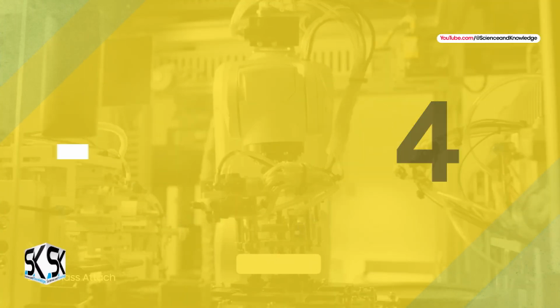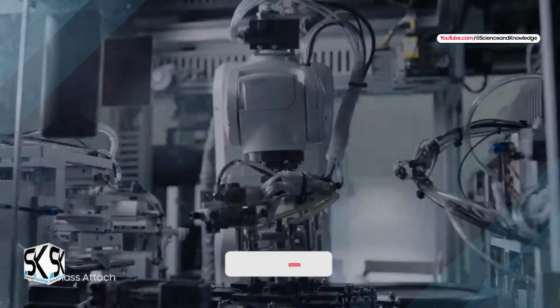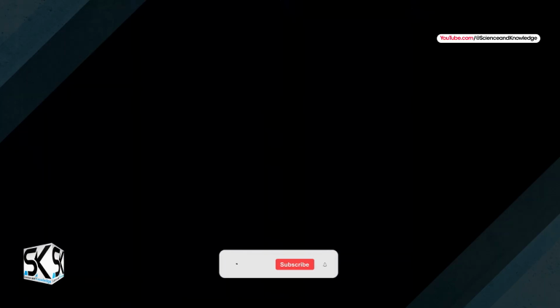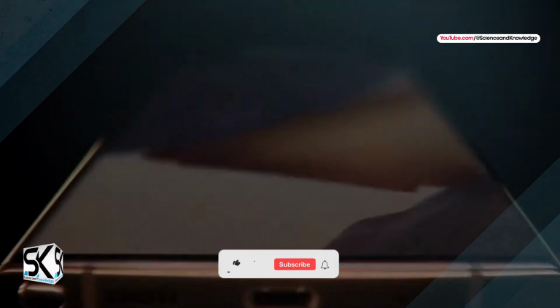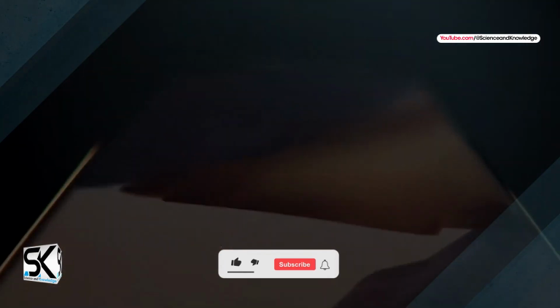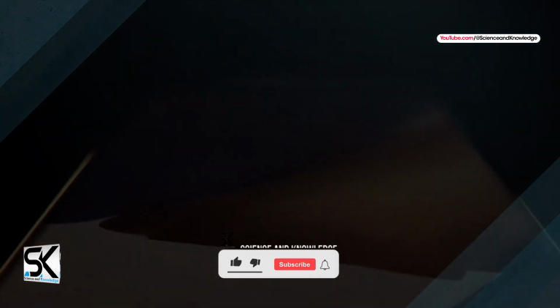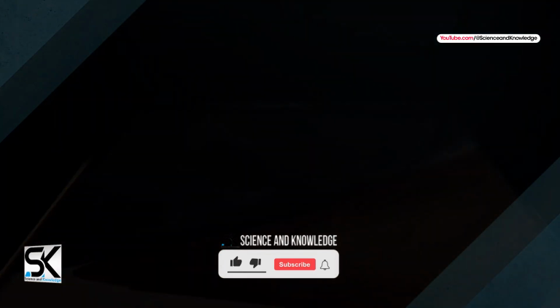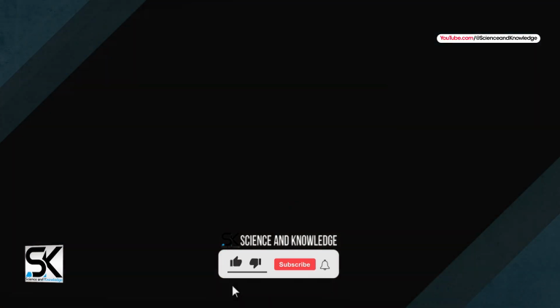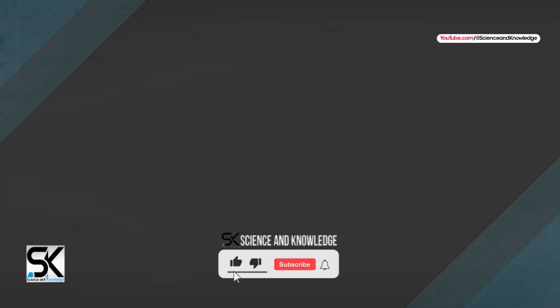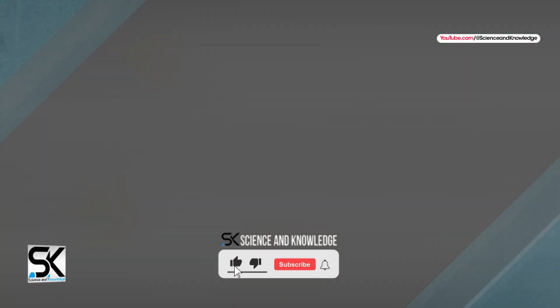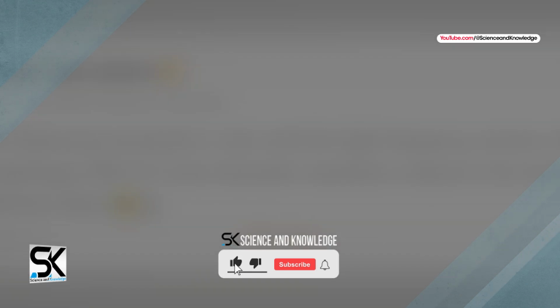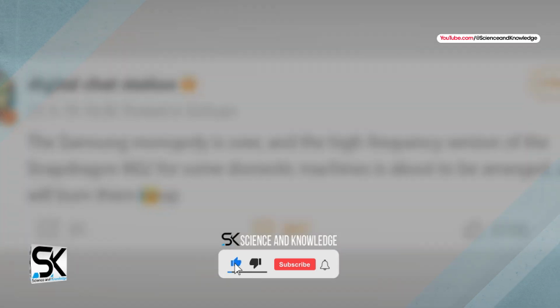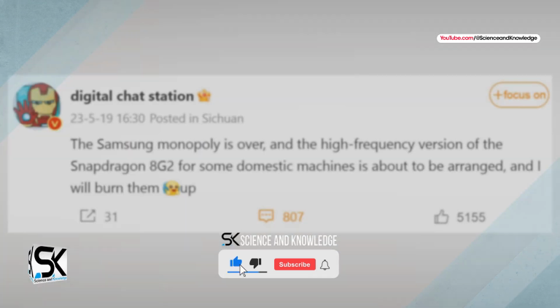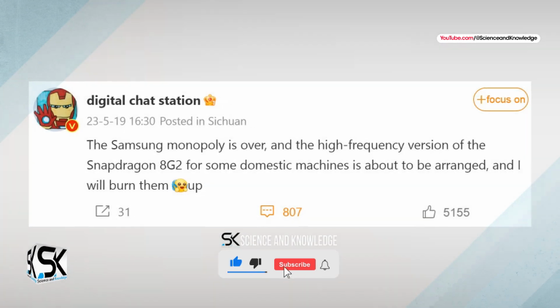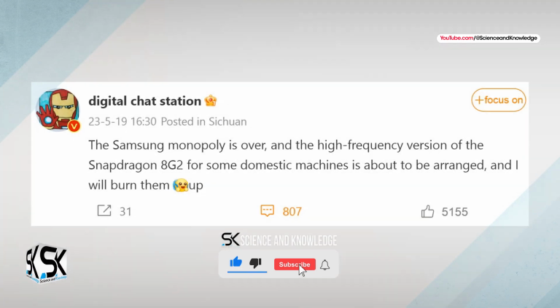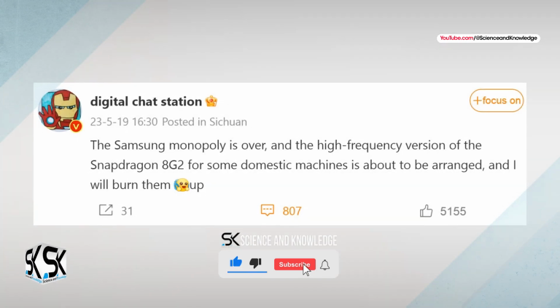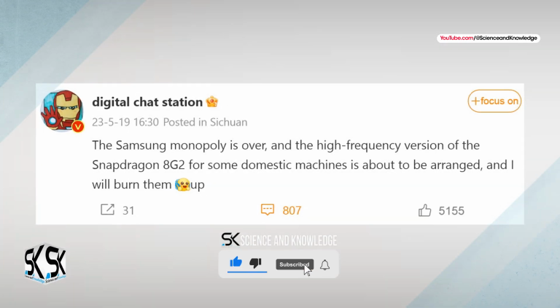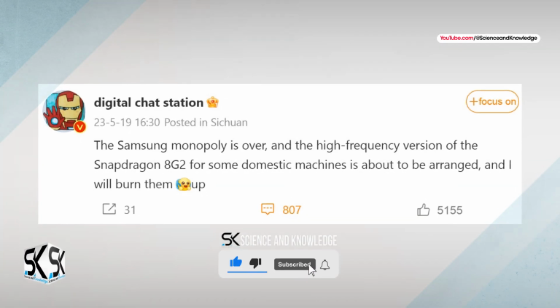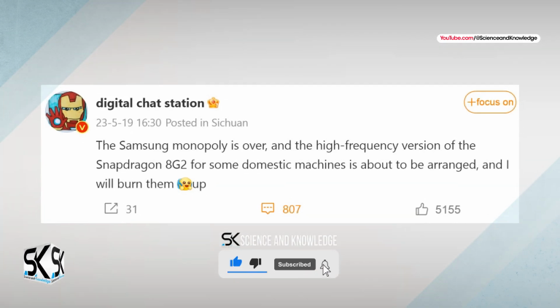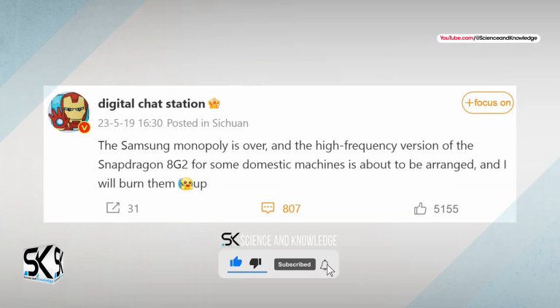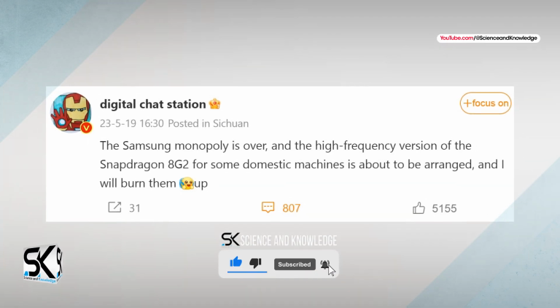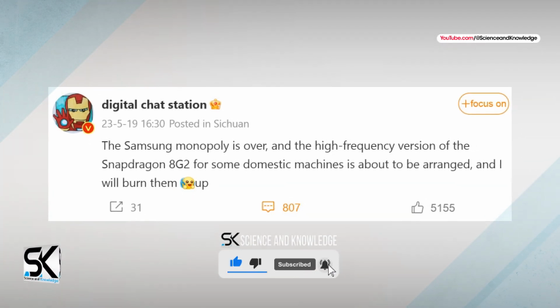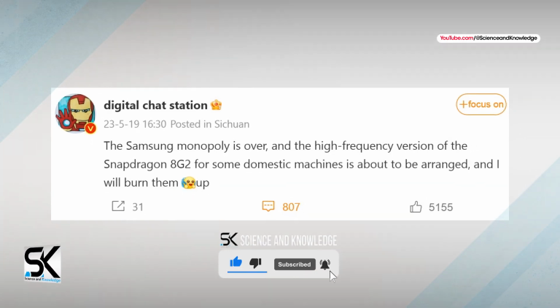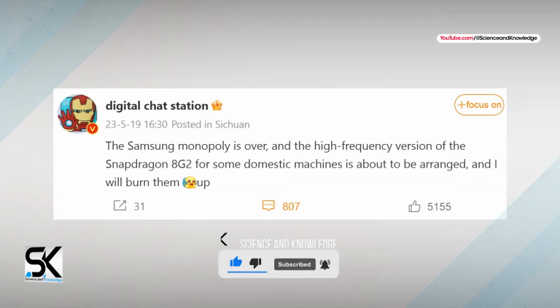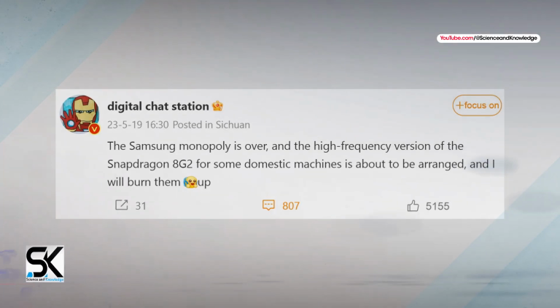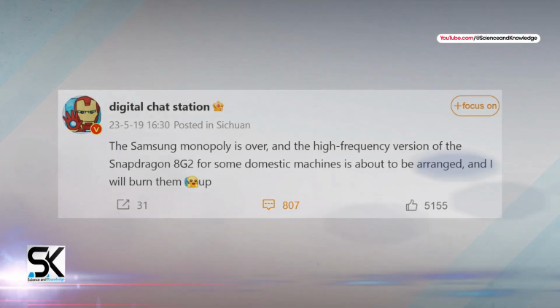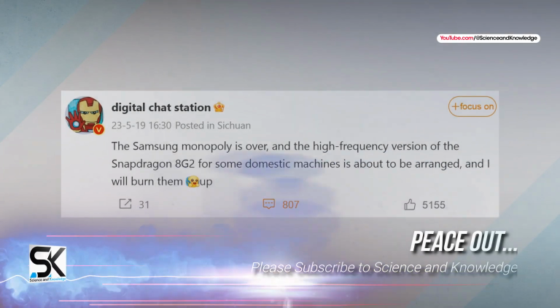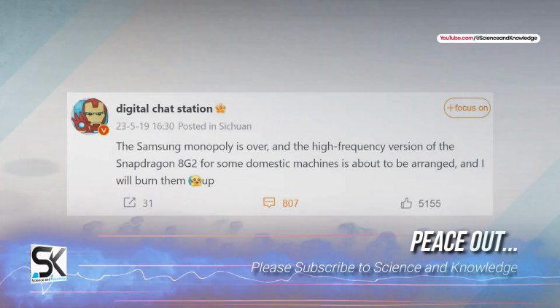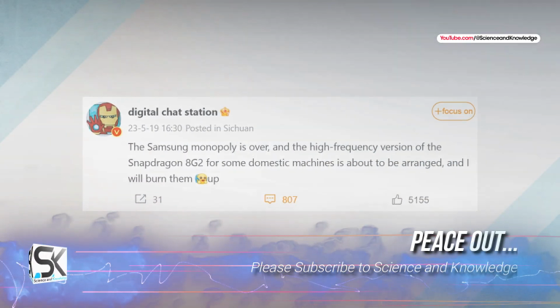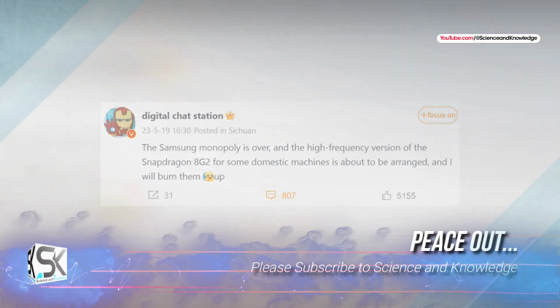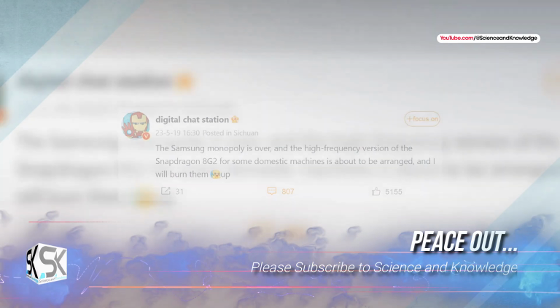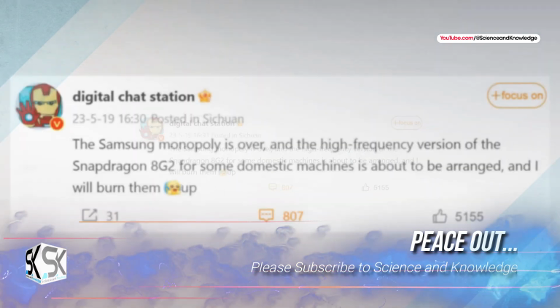That's it for now. For more updates, please subscribe to our channel Science & Knowledge. Until the next video, take care of yourself very well.